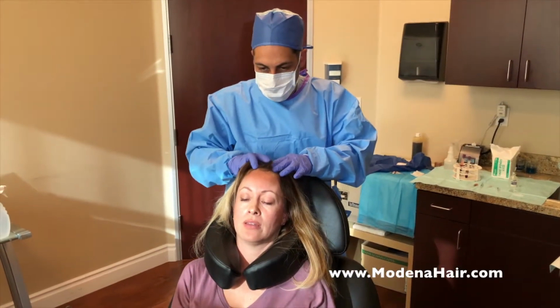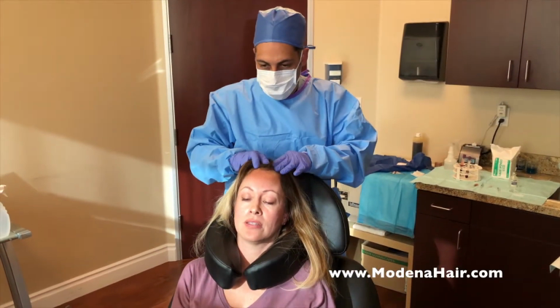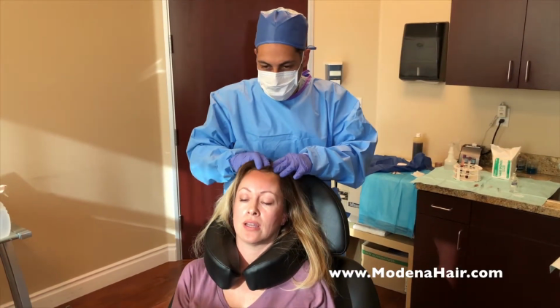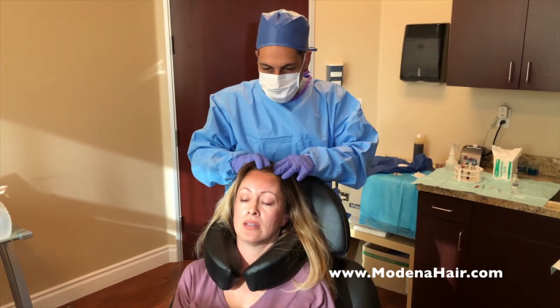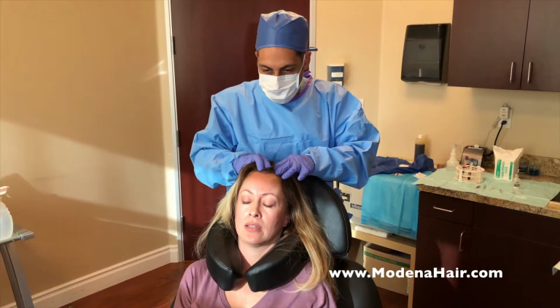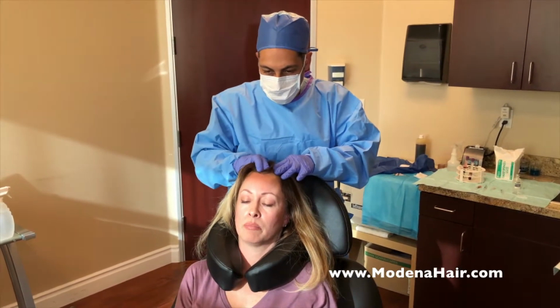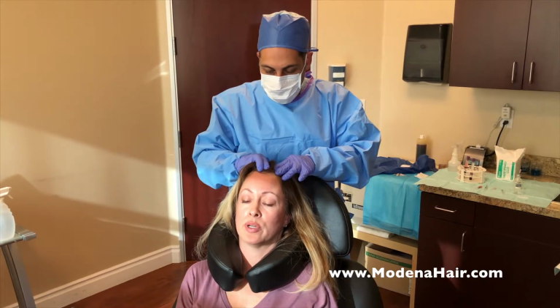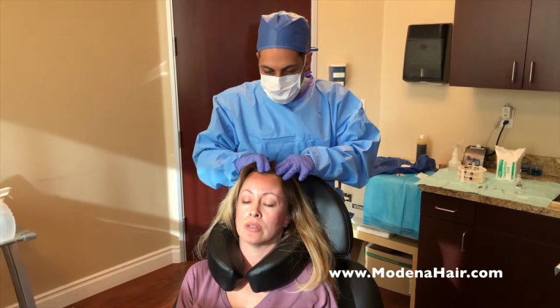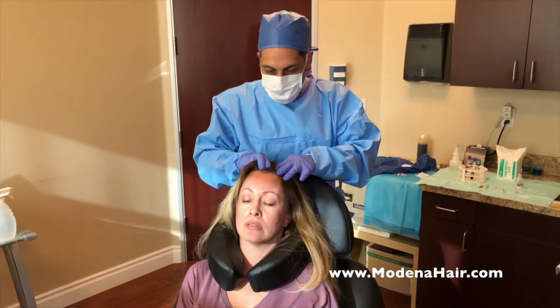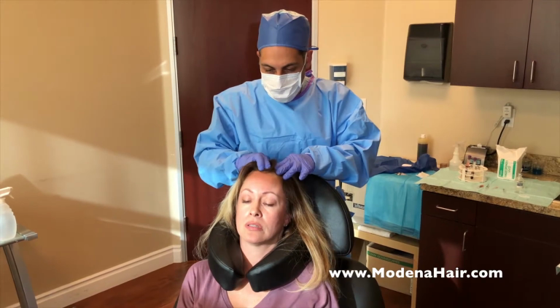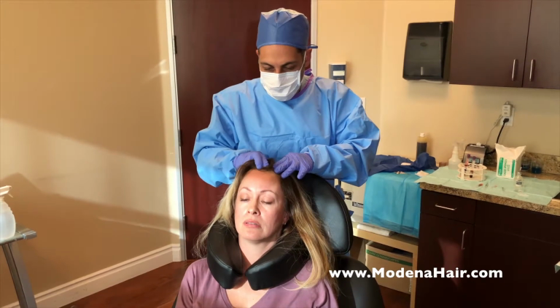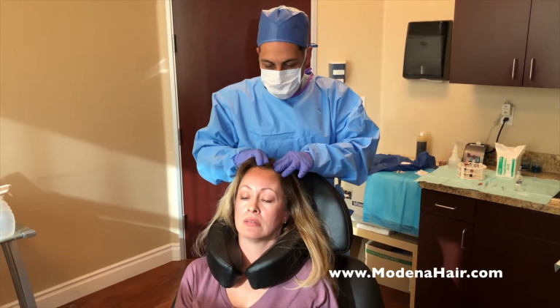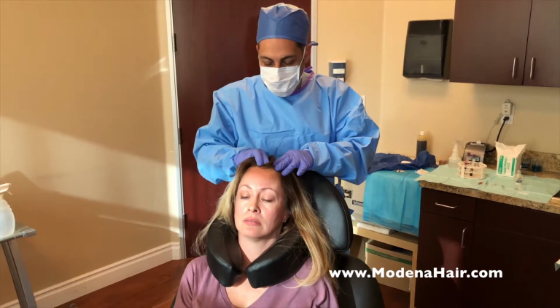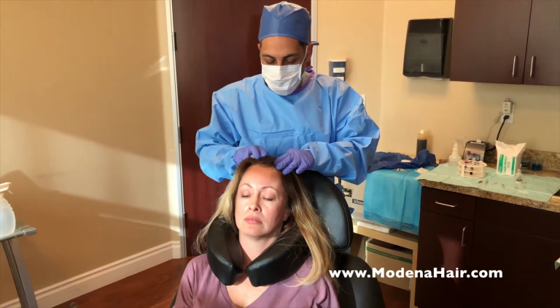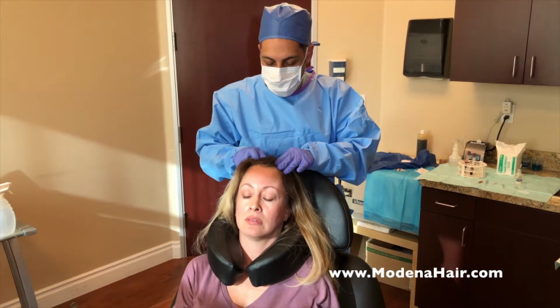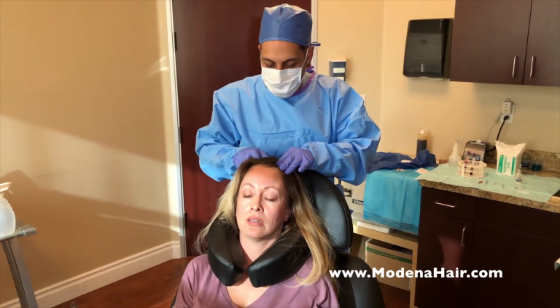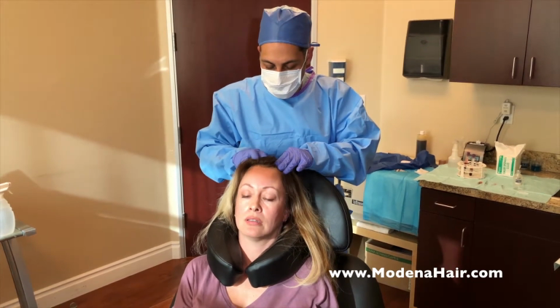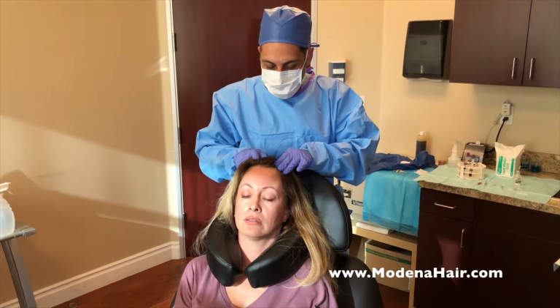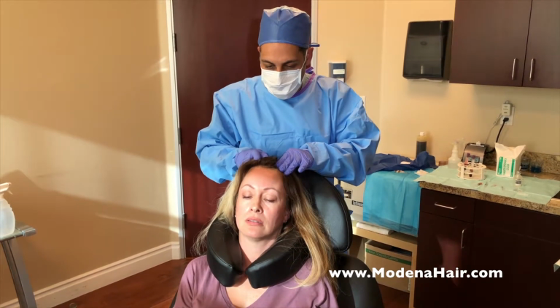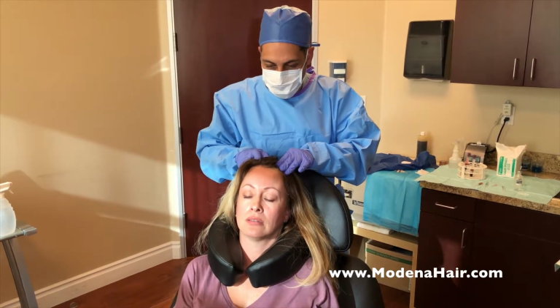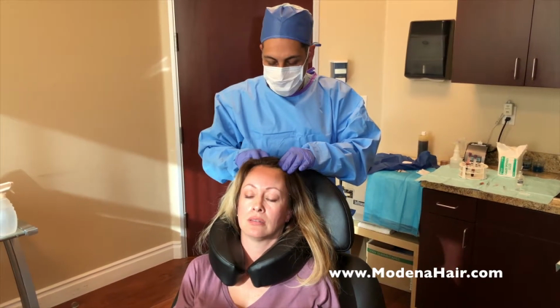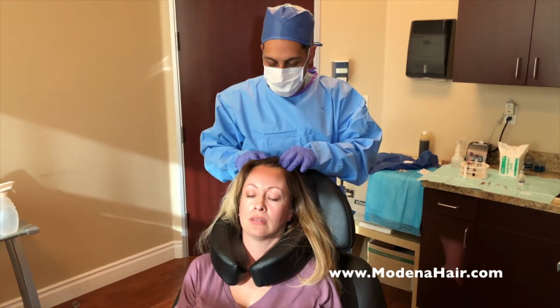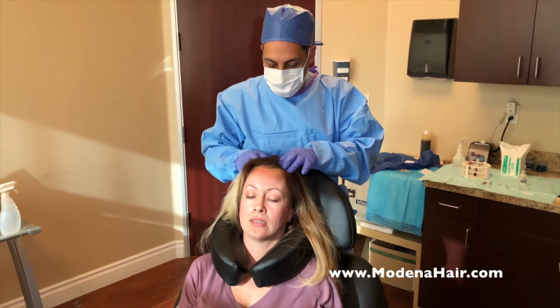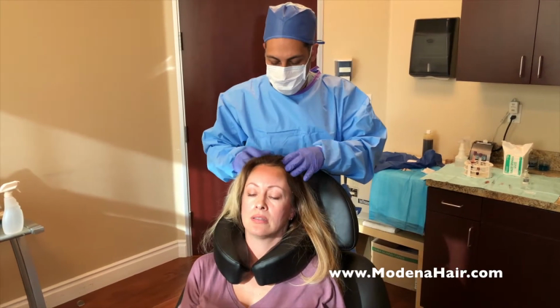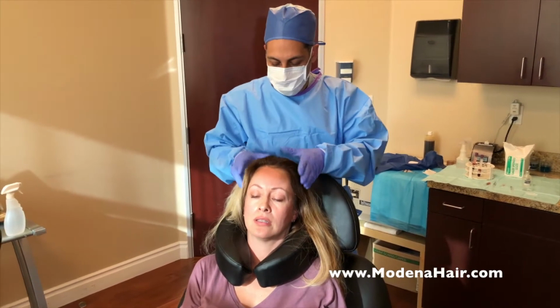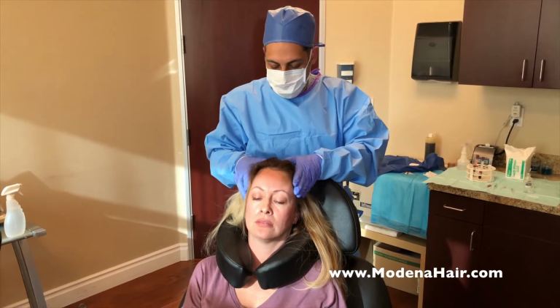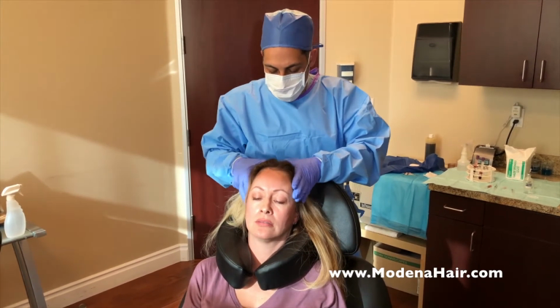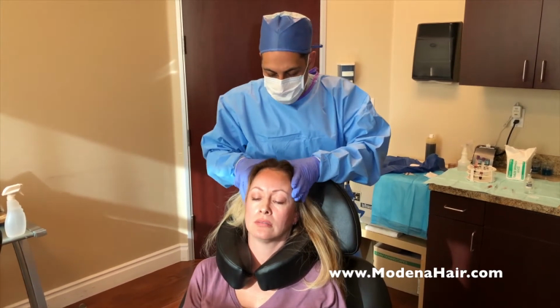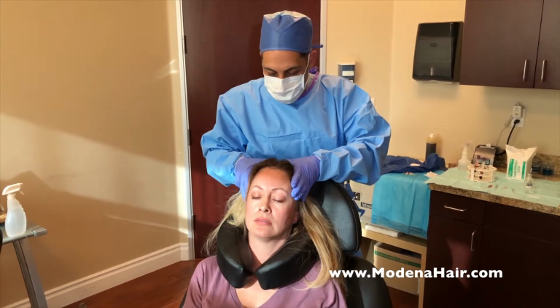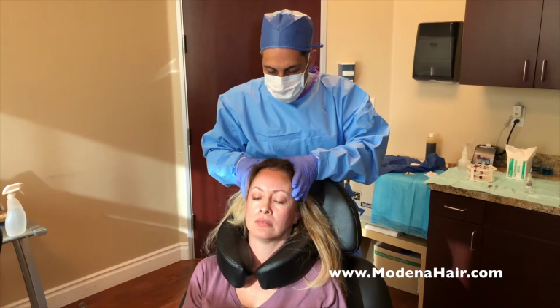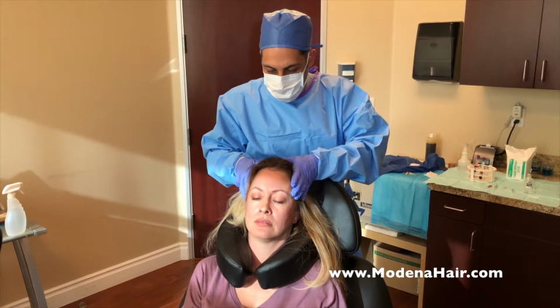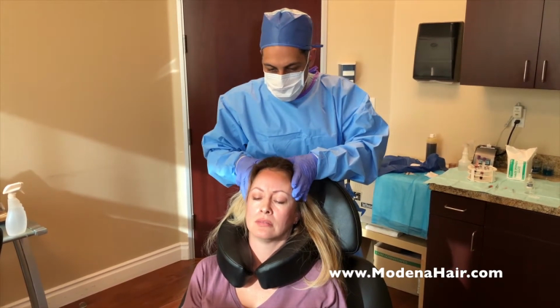Once the injection is complete, the scalp is massaged, cleaned, and the patient is sent home.